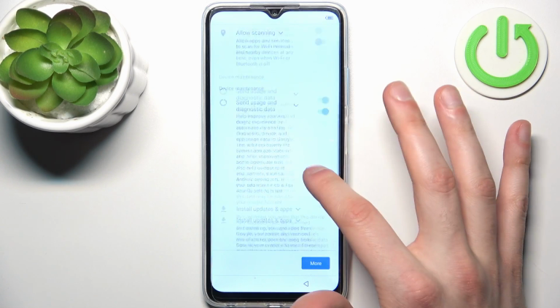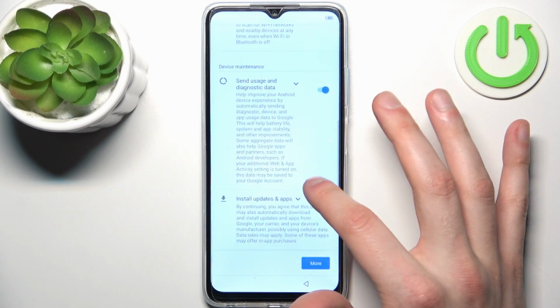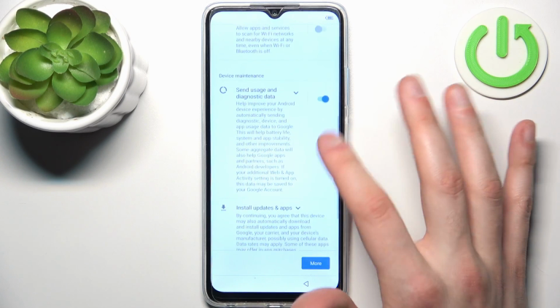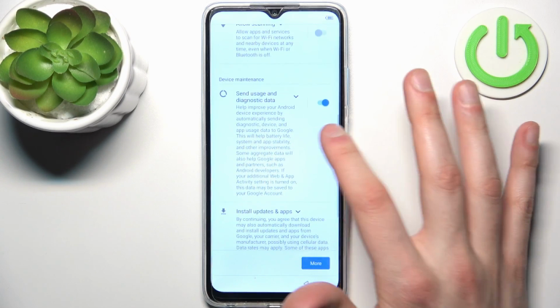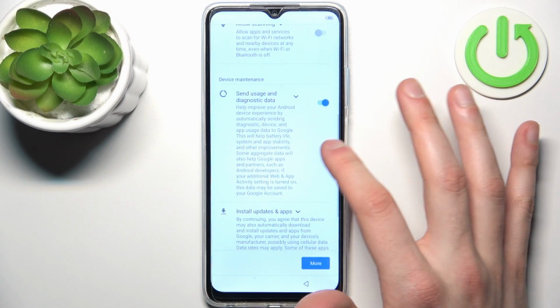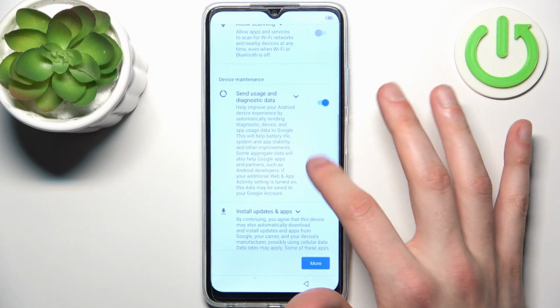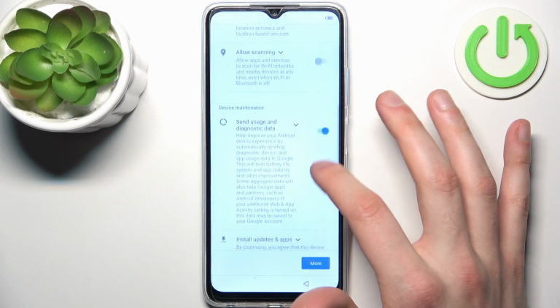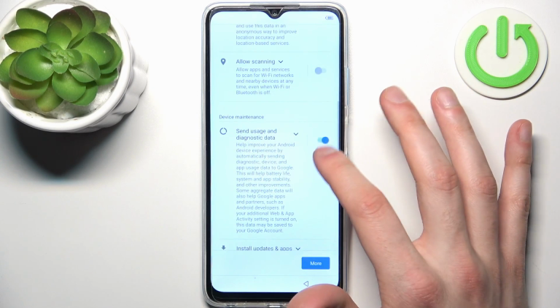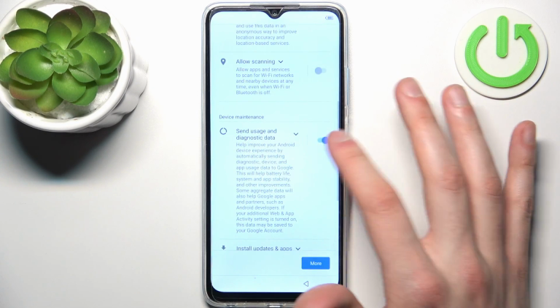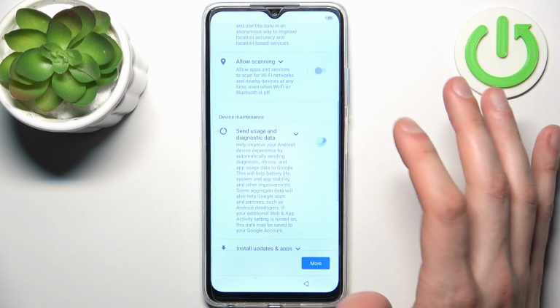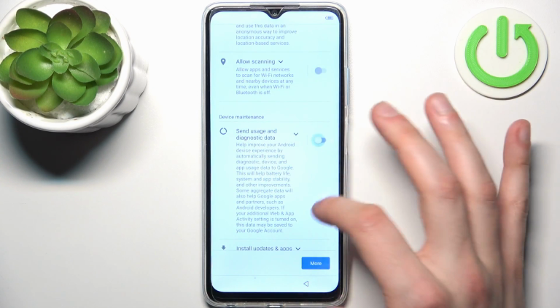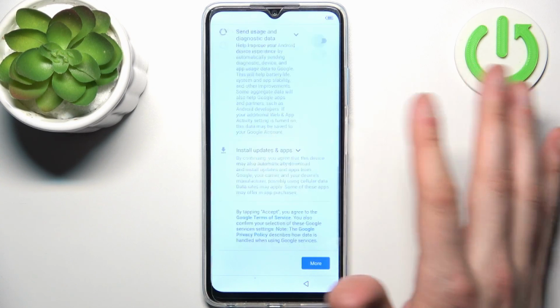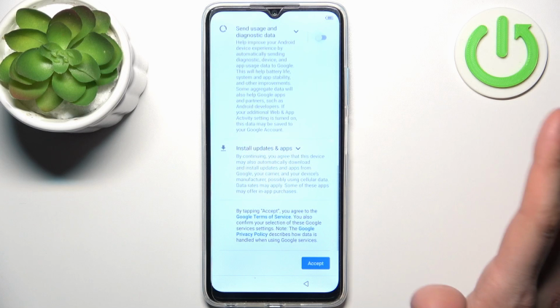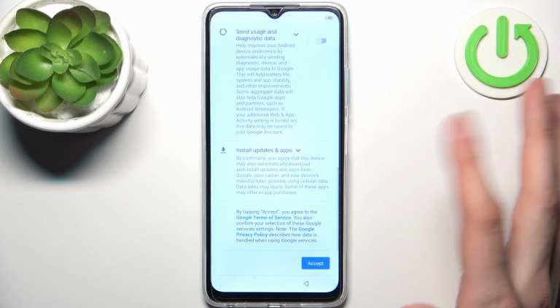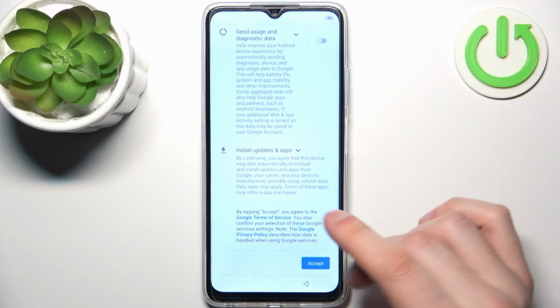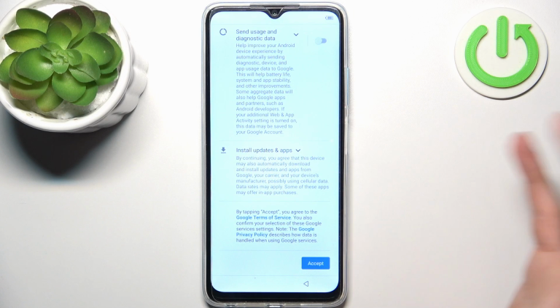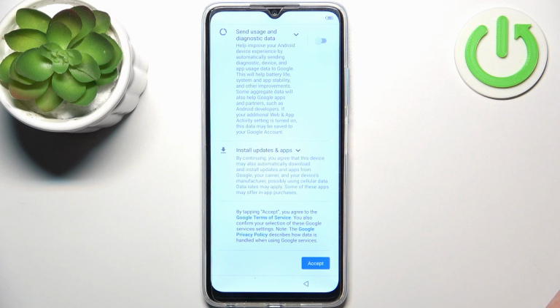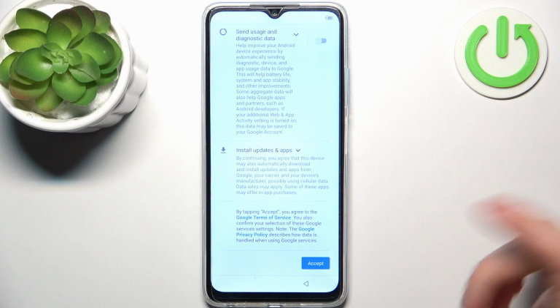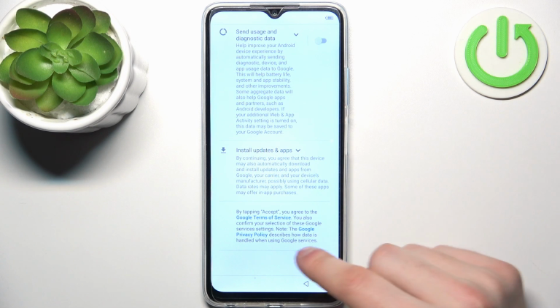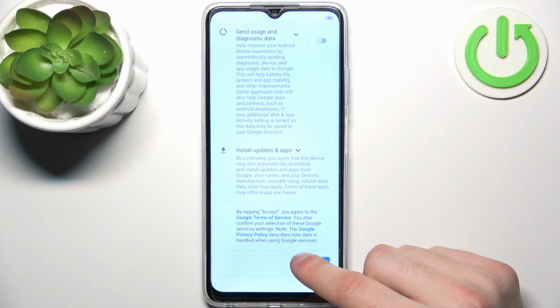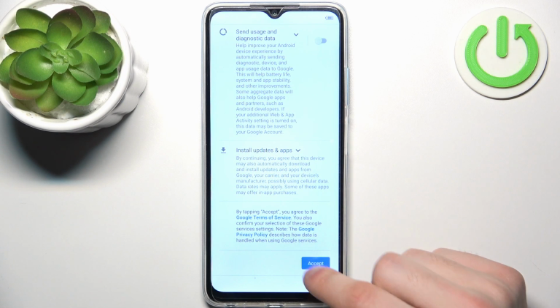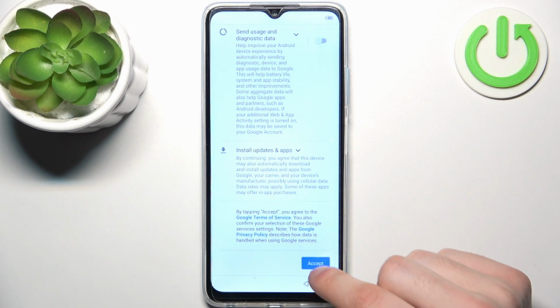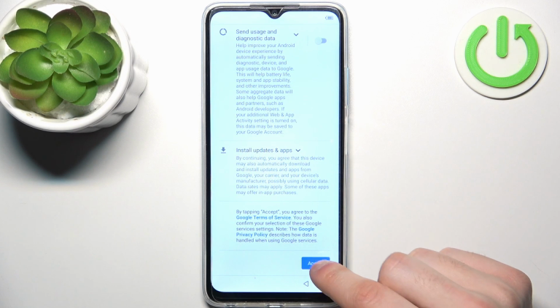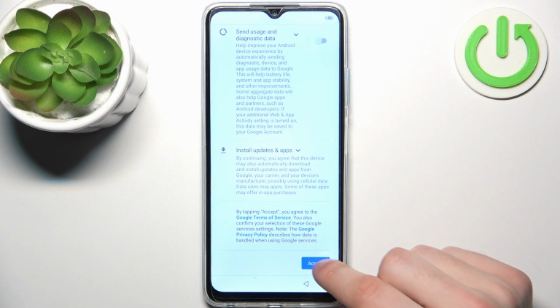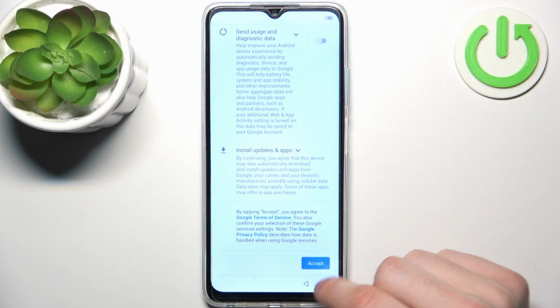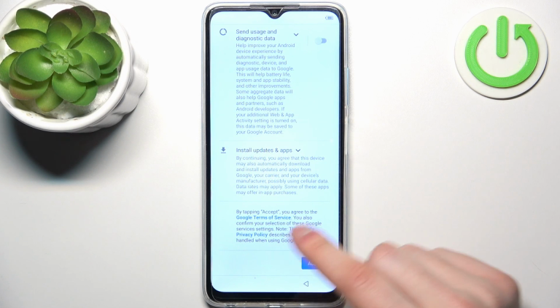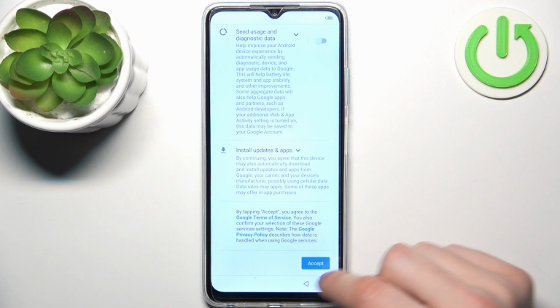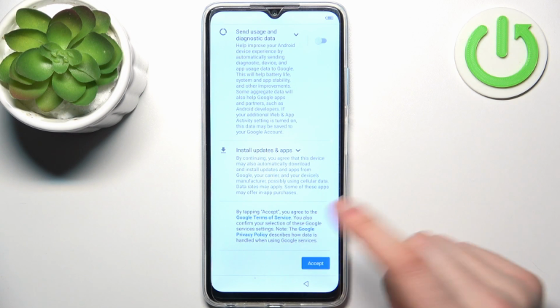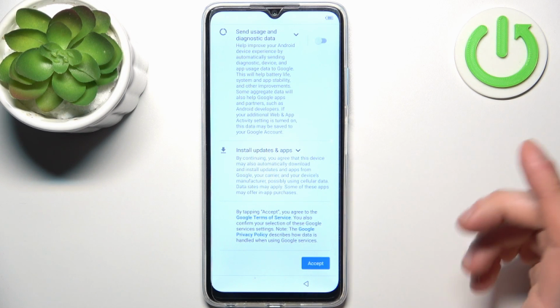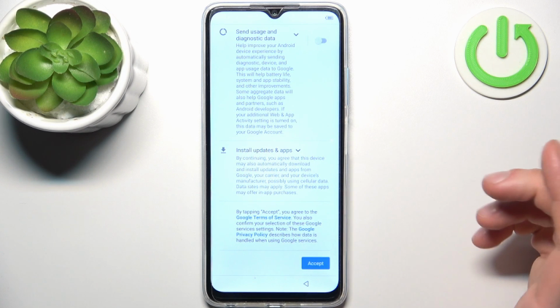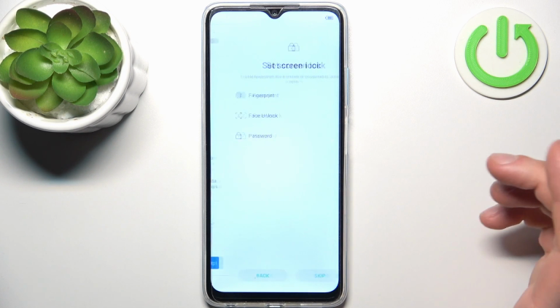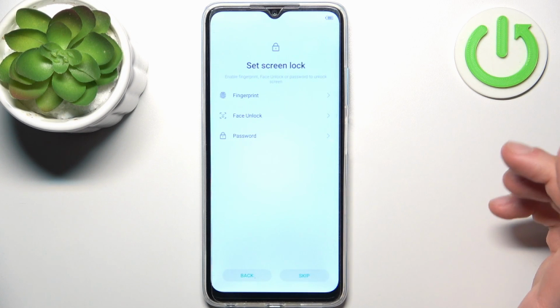Here you have Google Services, which you can turn off or leave them as they are. Tap accept here.